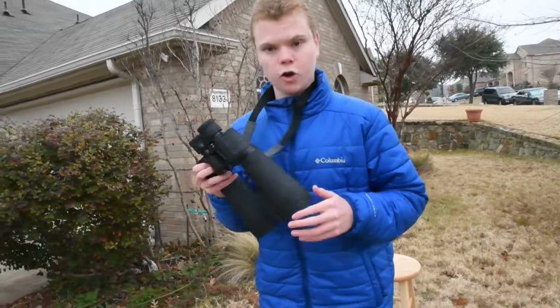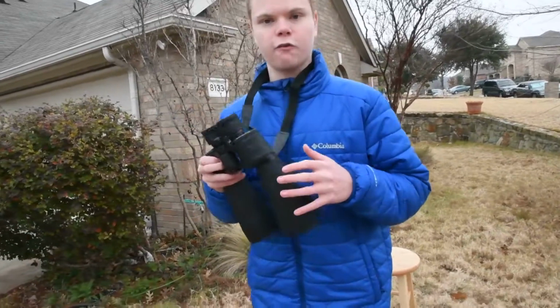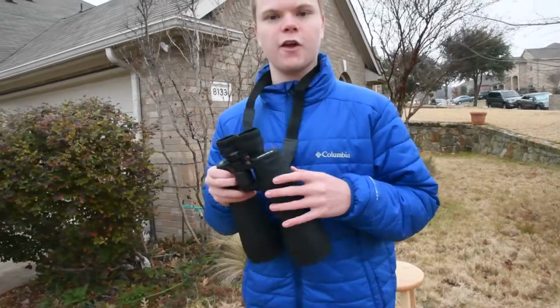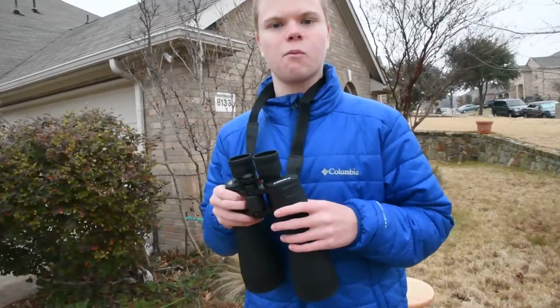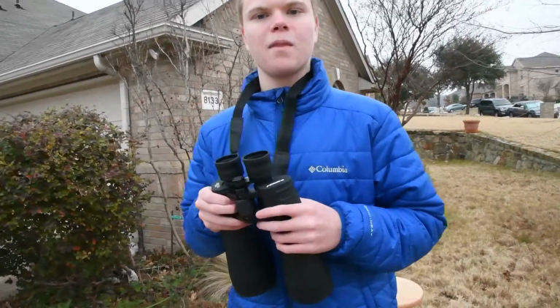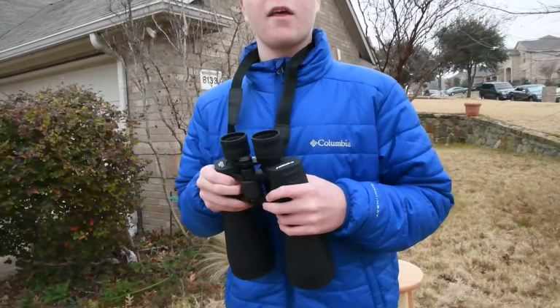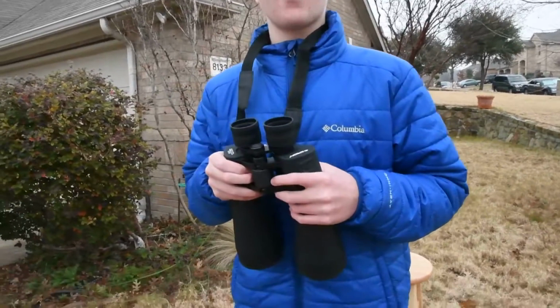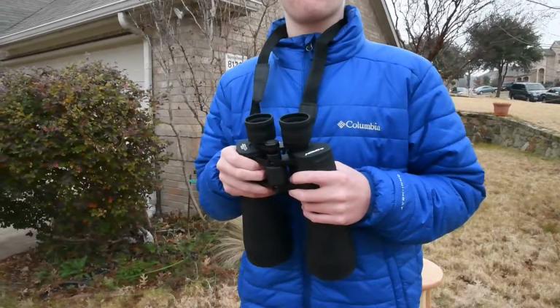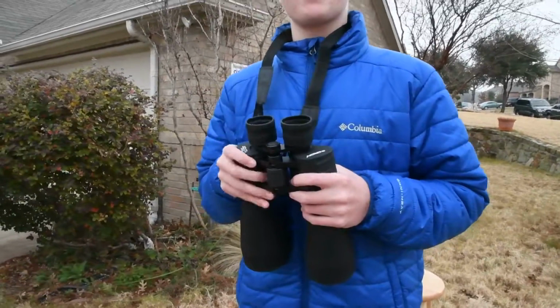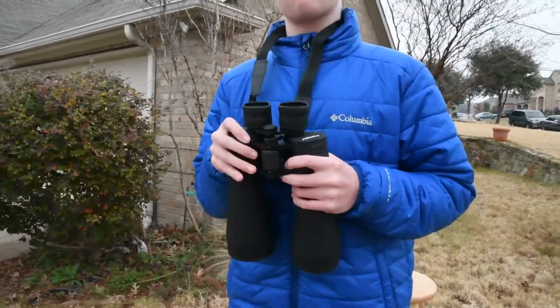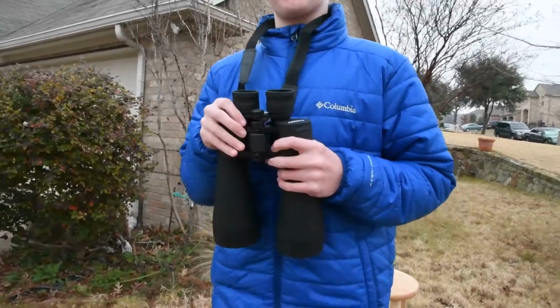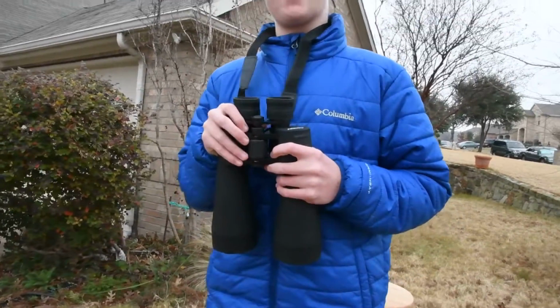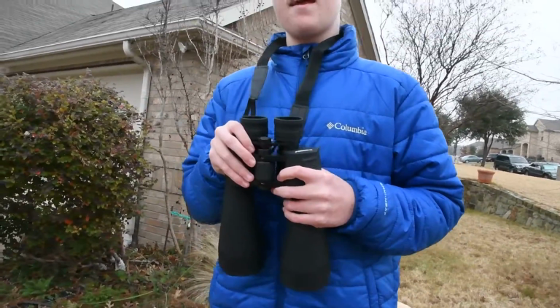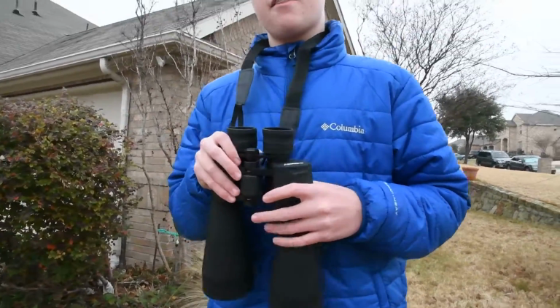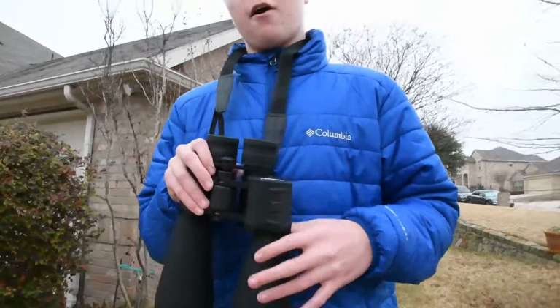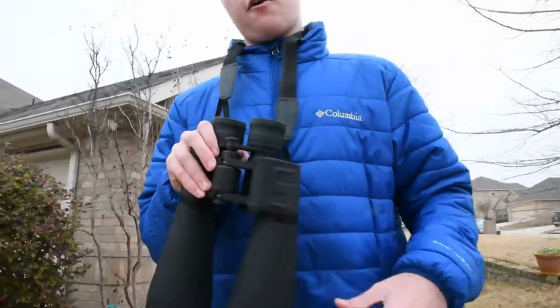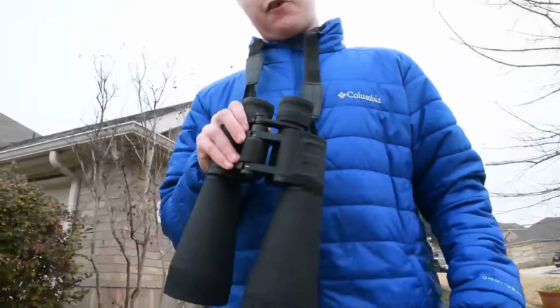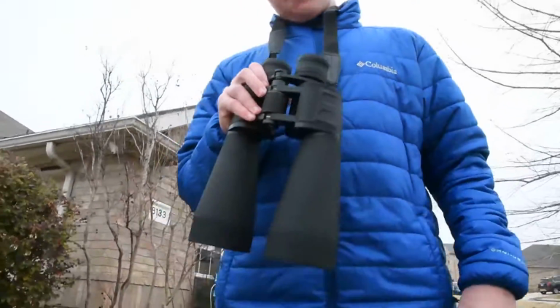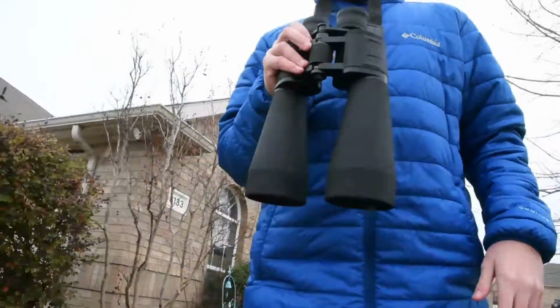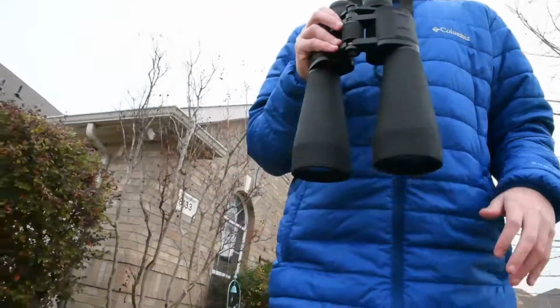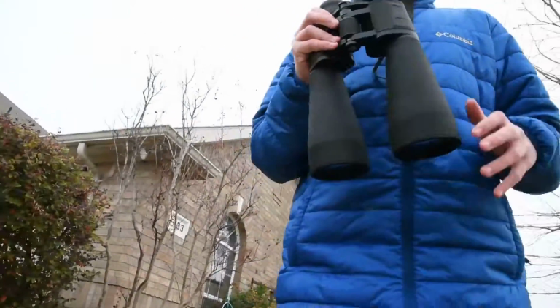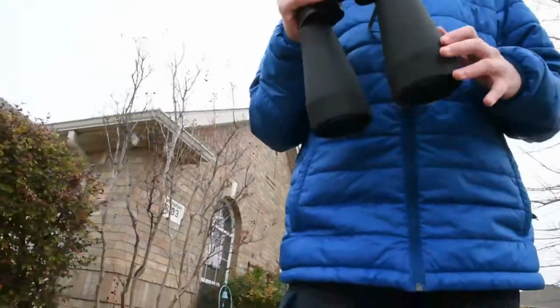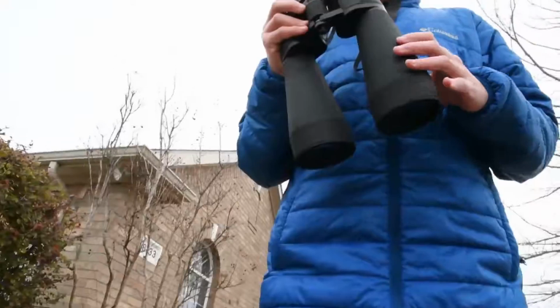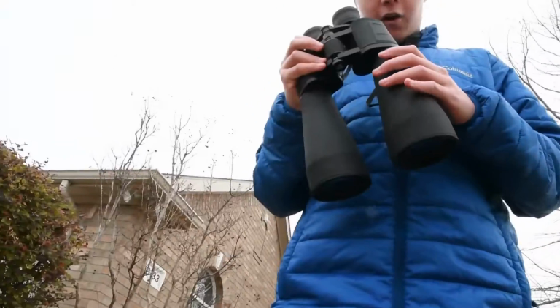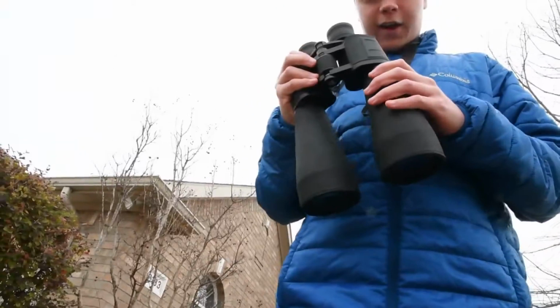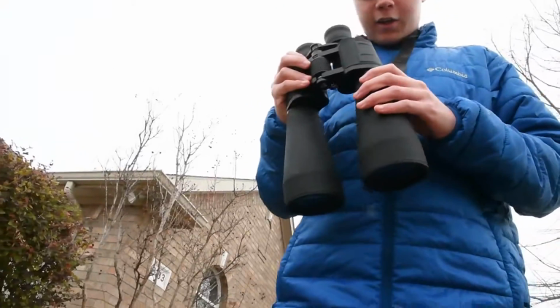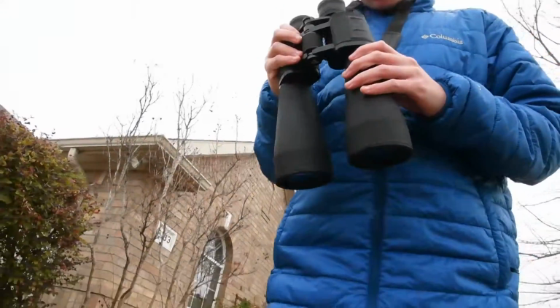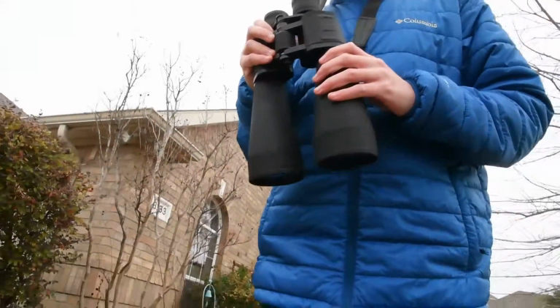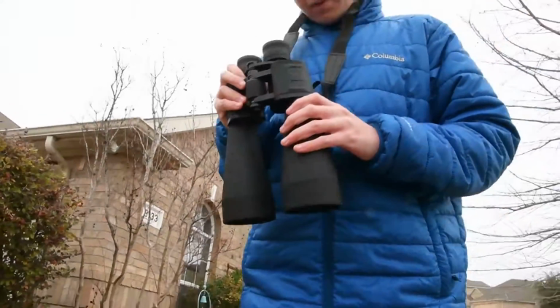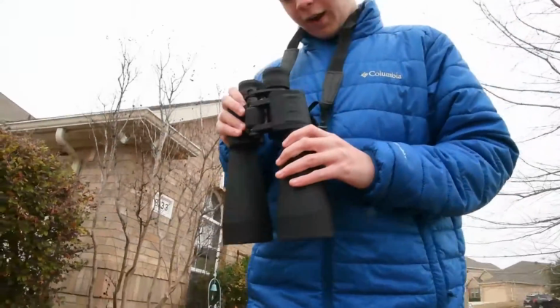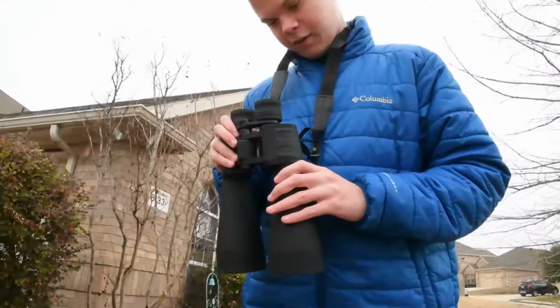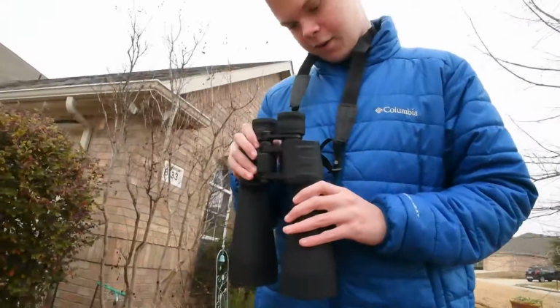So it gives you a good view. This has been a review of Orion Astronomy Binoculars.